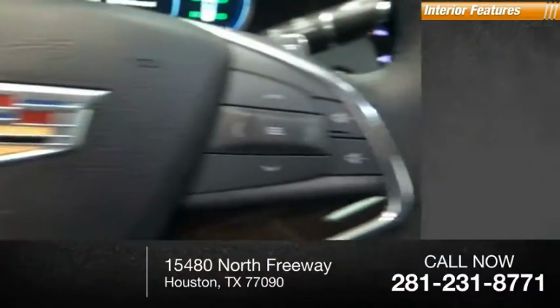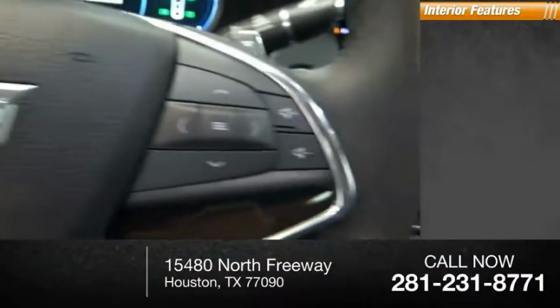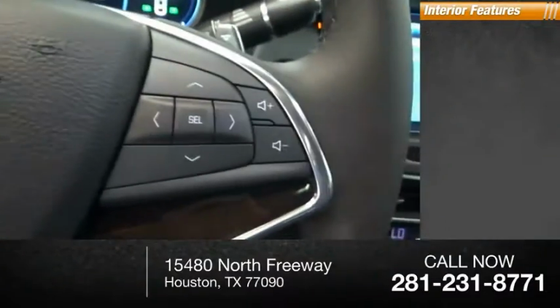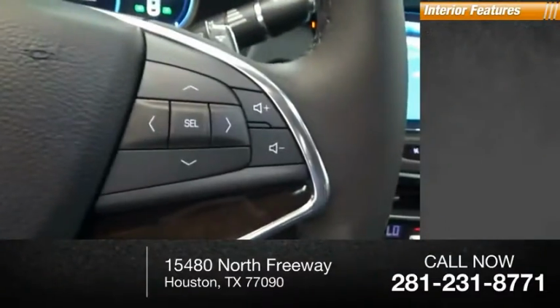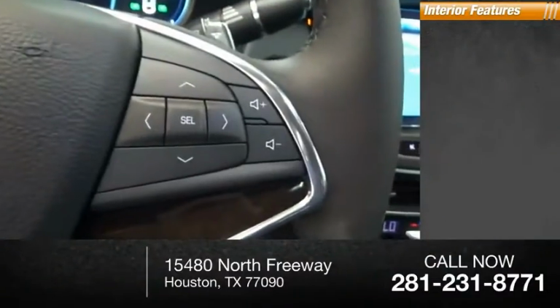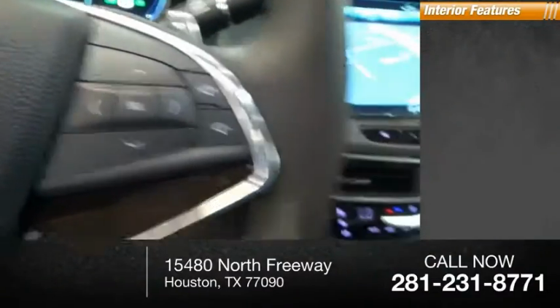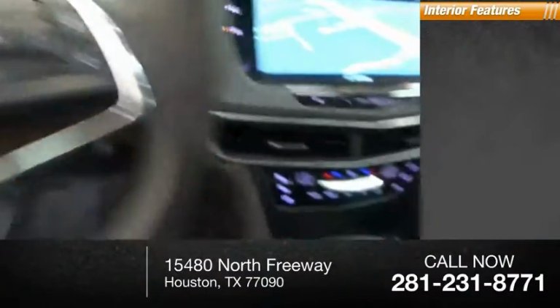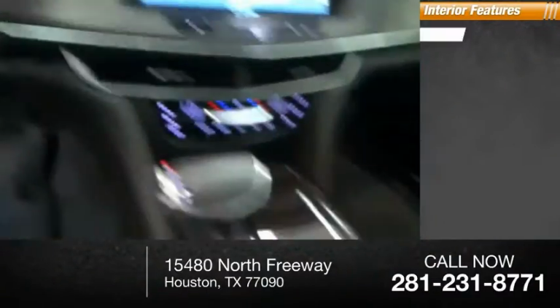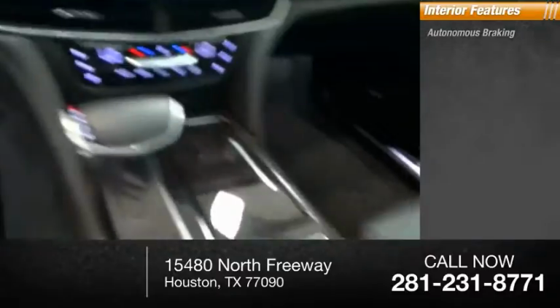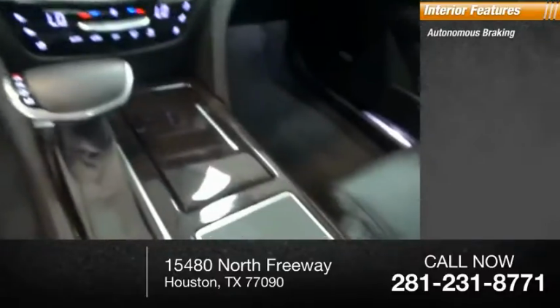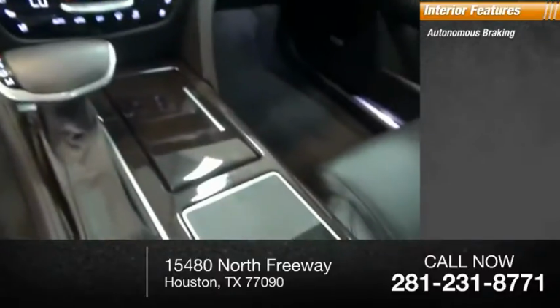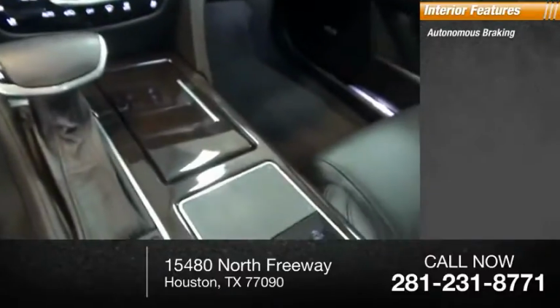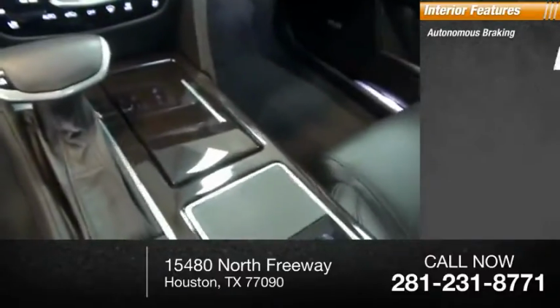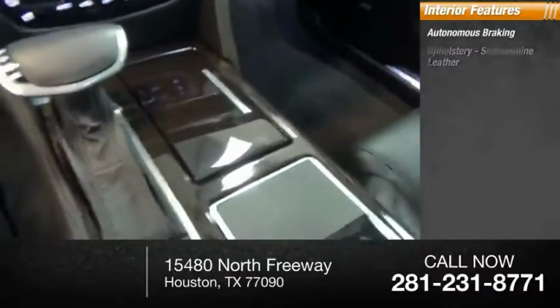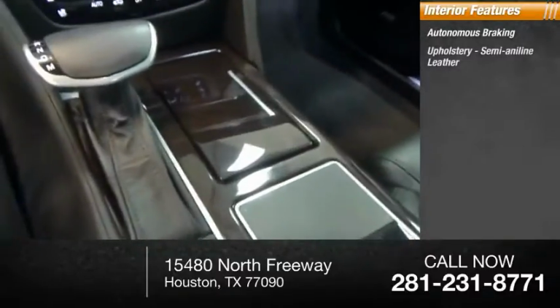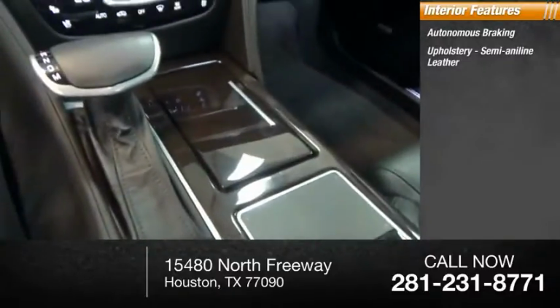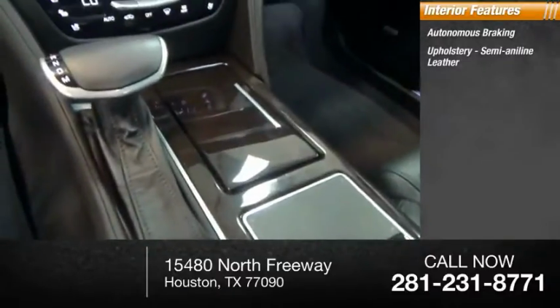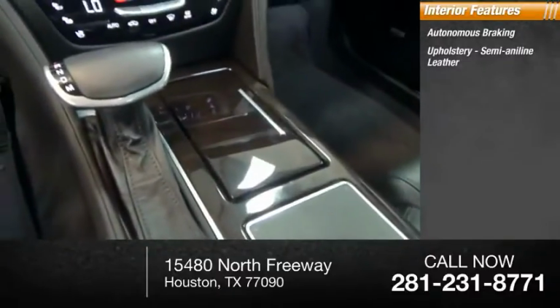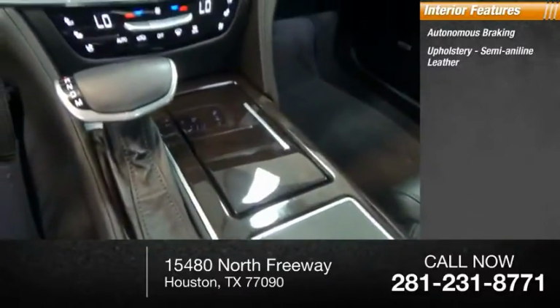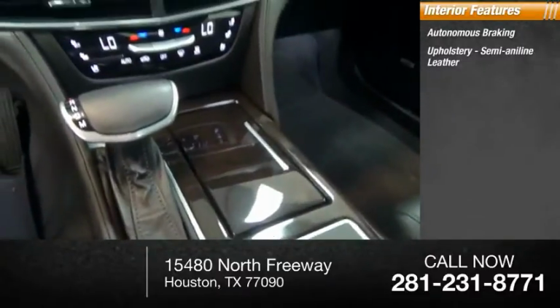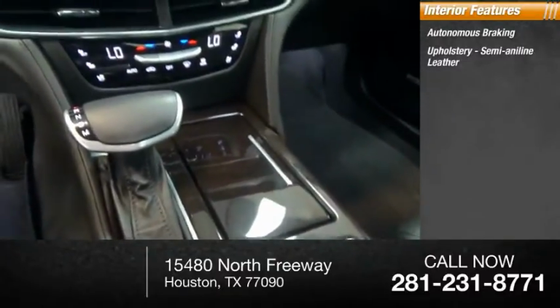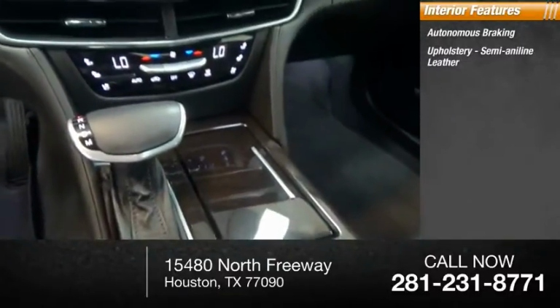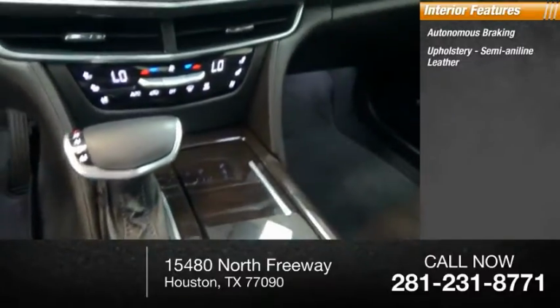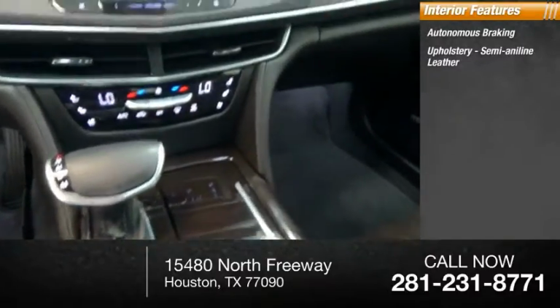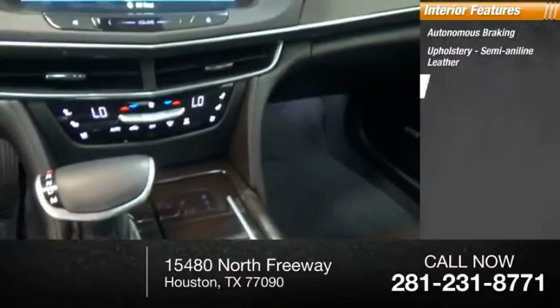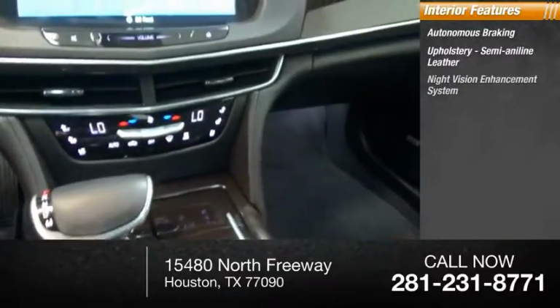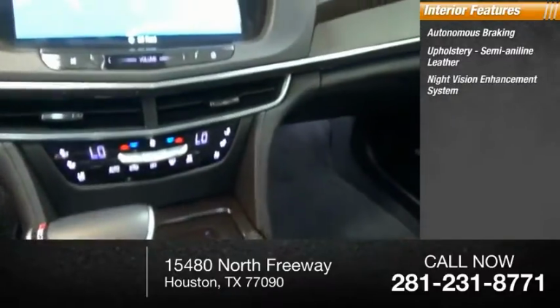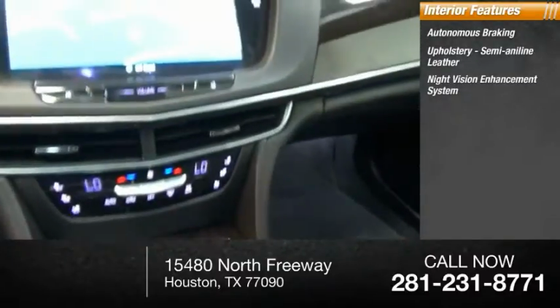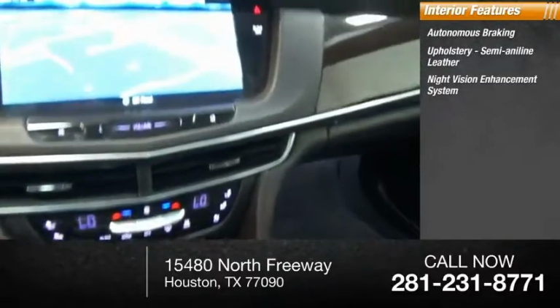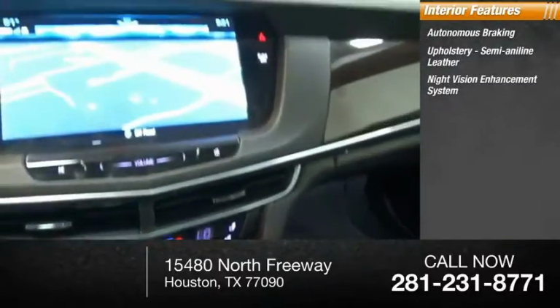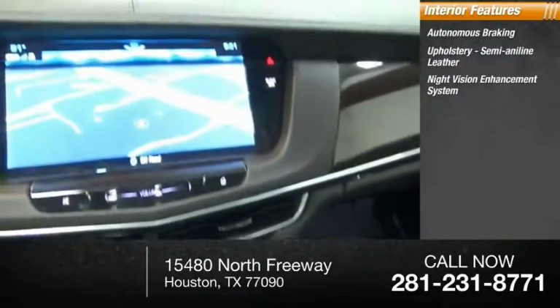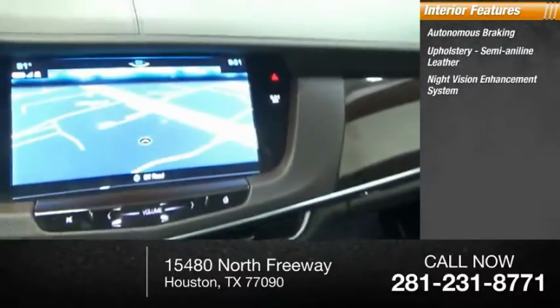Inside you'll find autonomous braking, semi-aniline leather upholstery, and a night vision enhancement system.